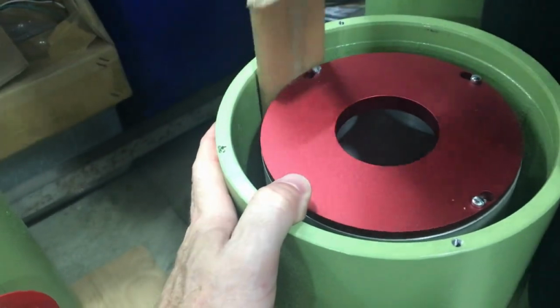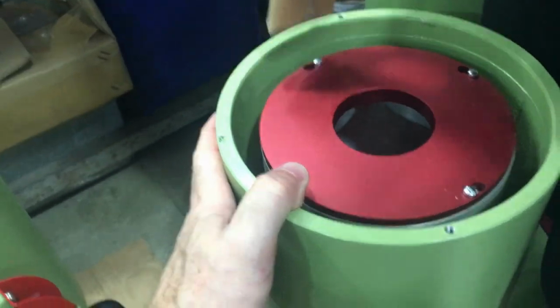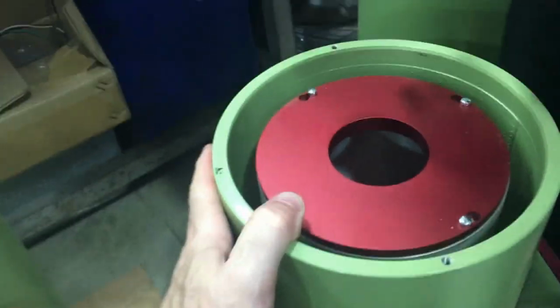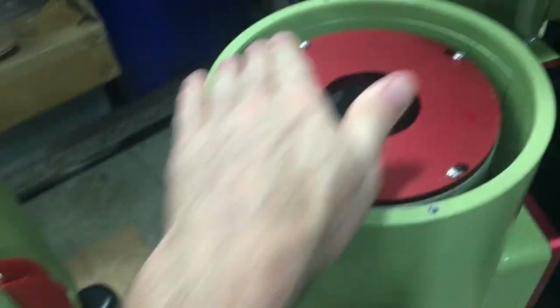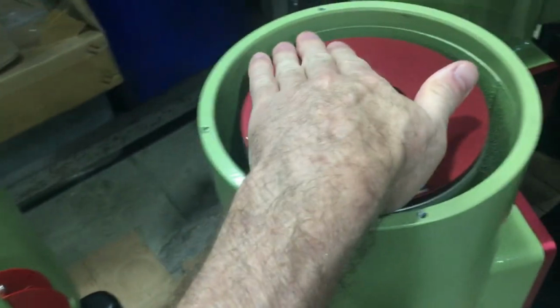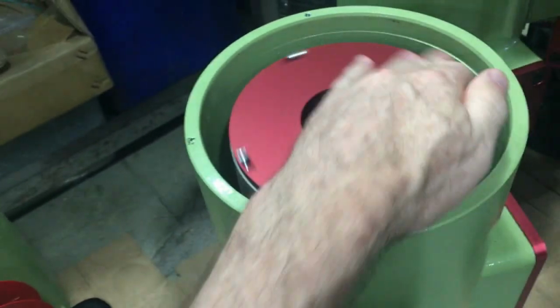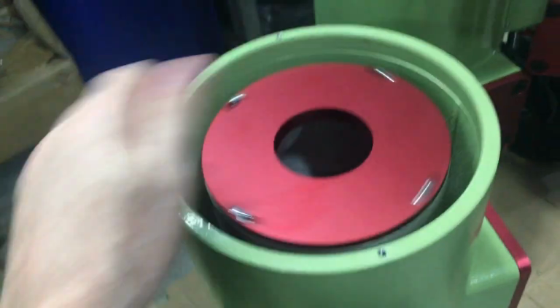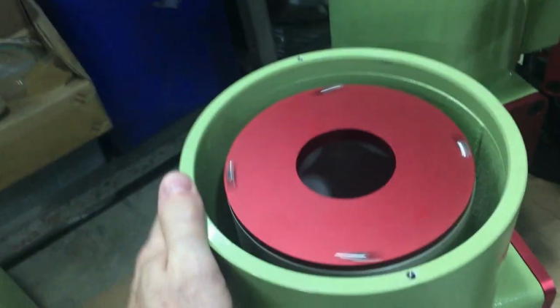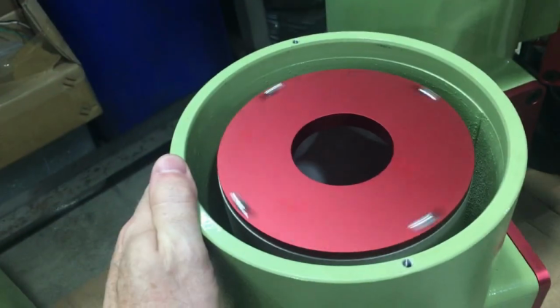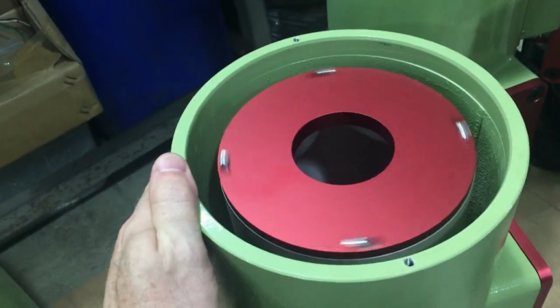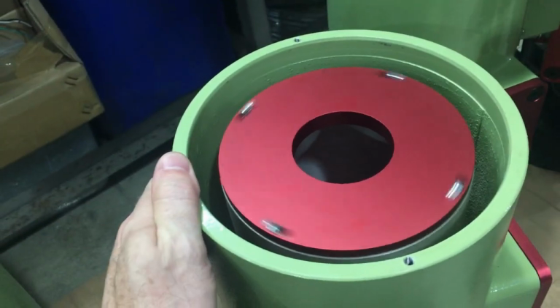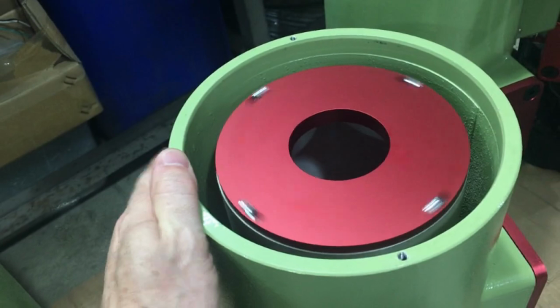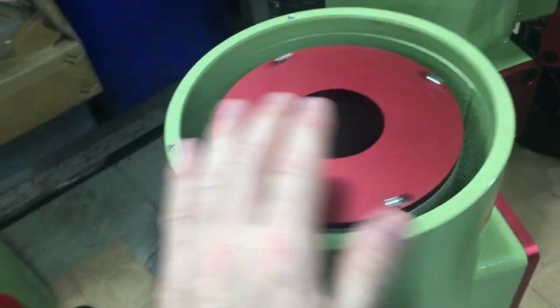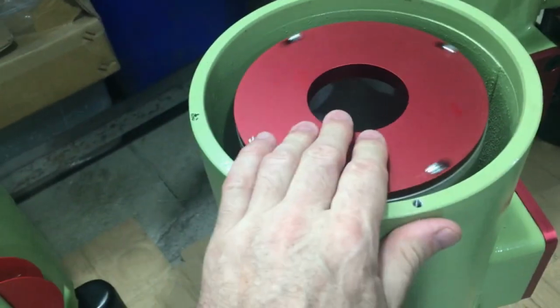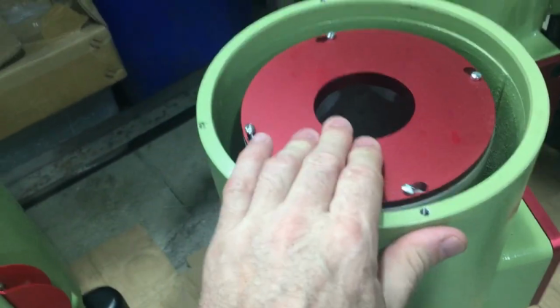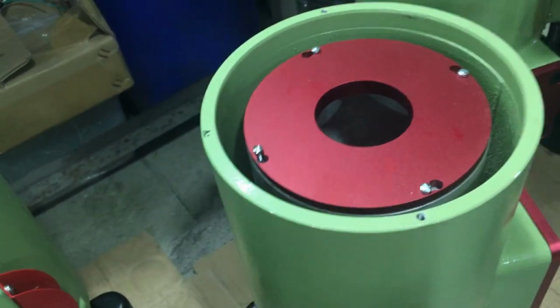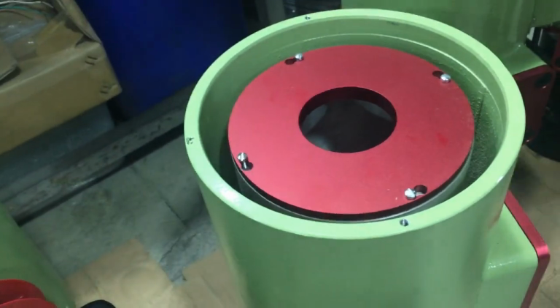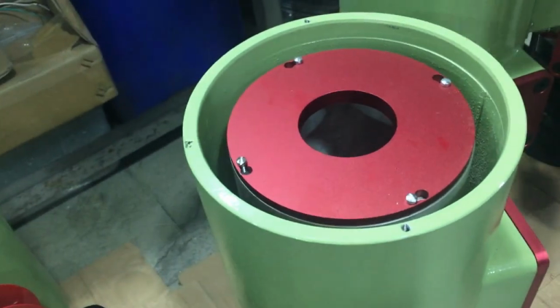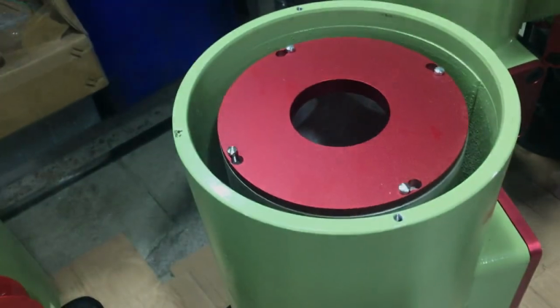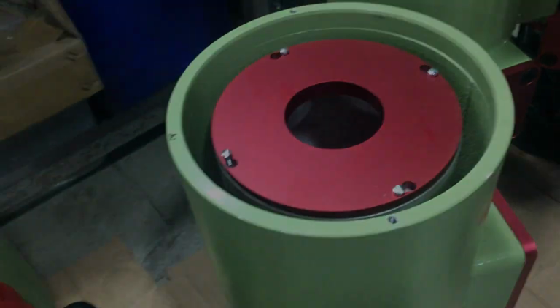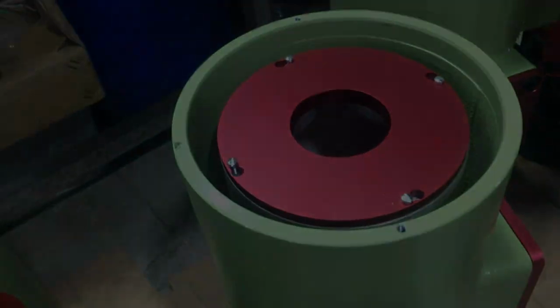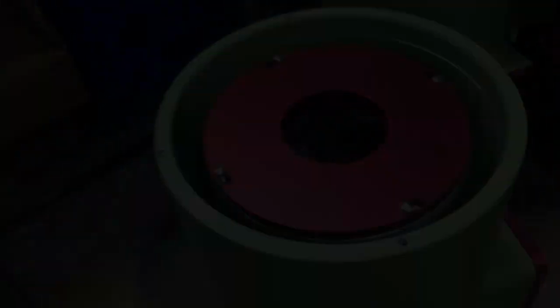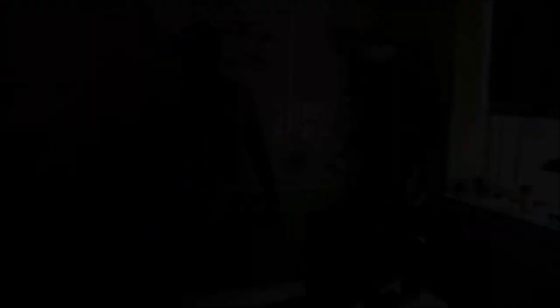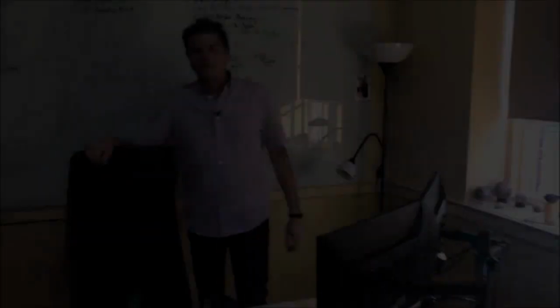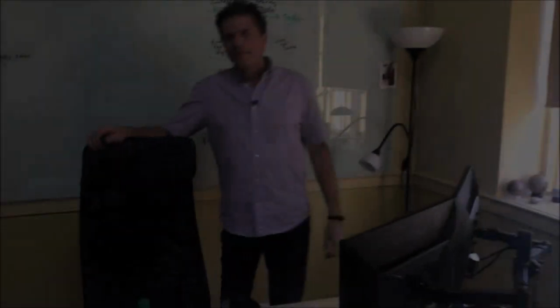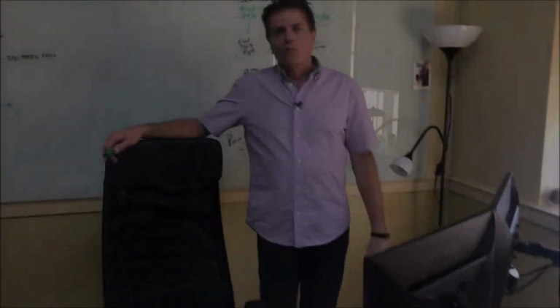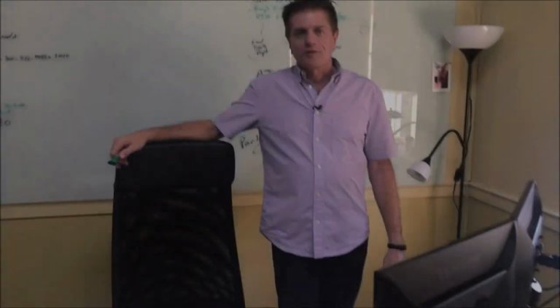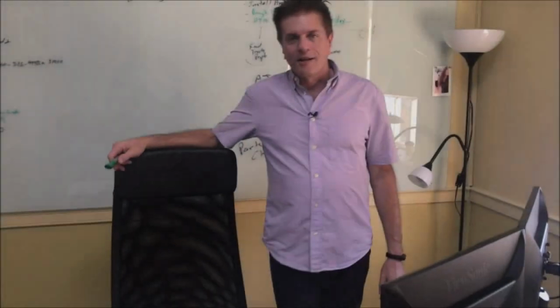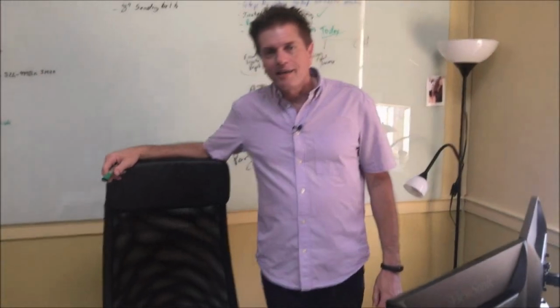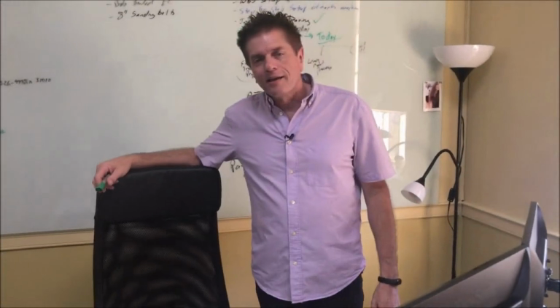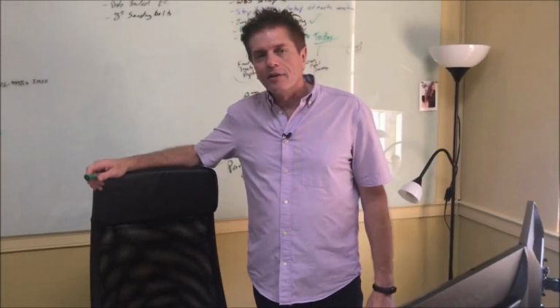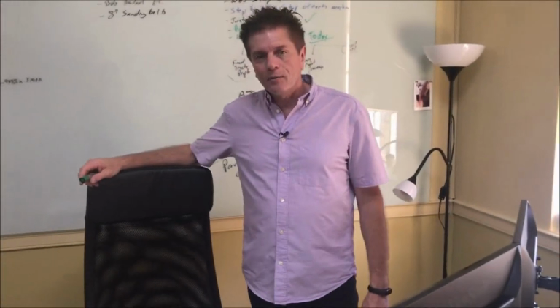Then the drum rotates freely and you're ready to go. Thanks for watching today — if you like what you see, click the like button.